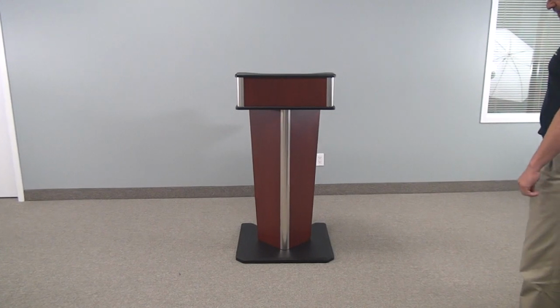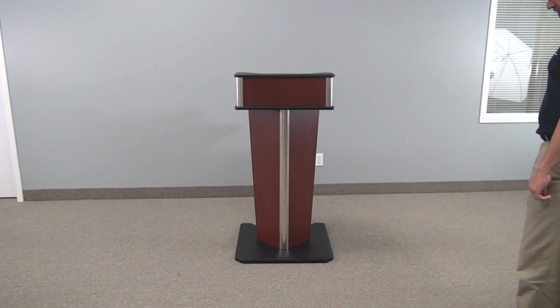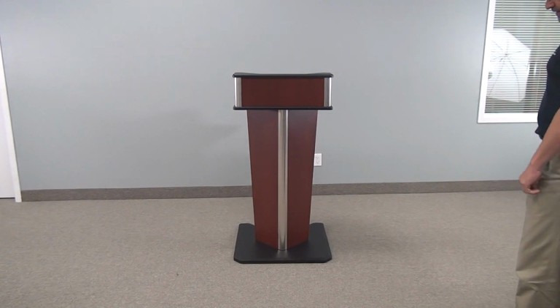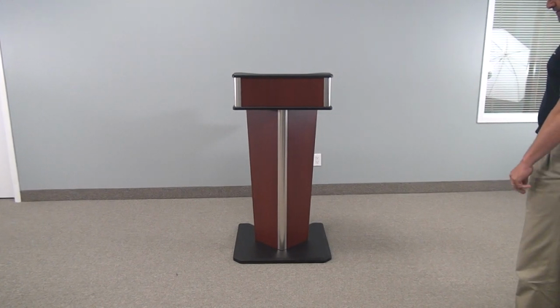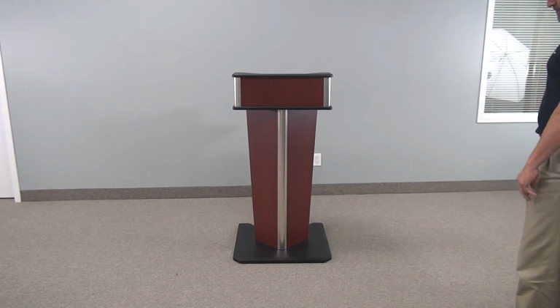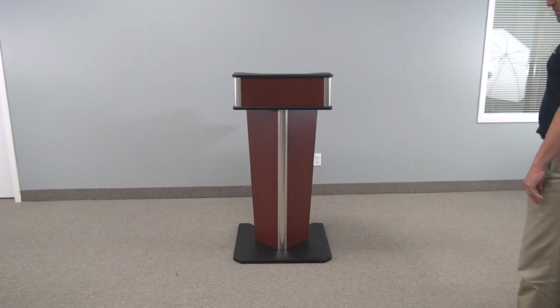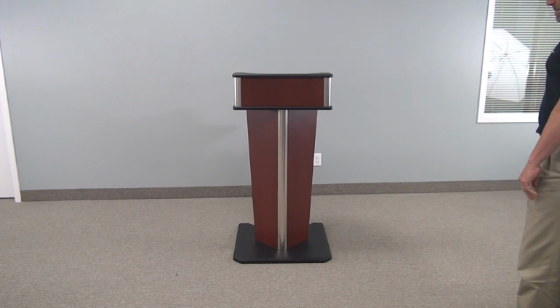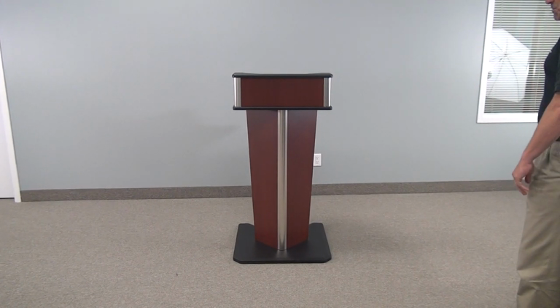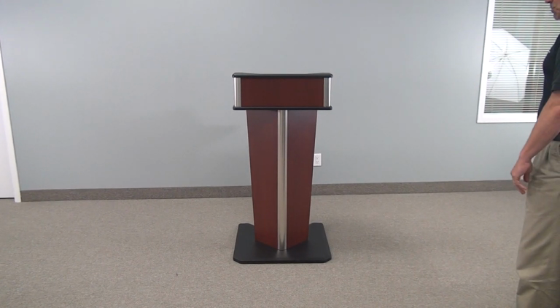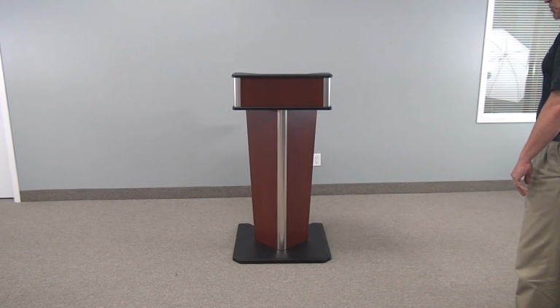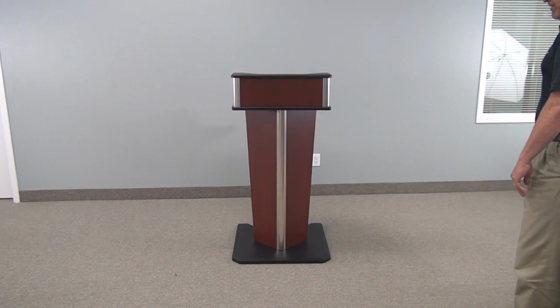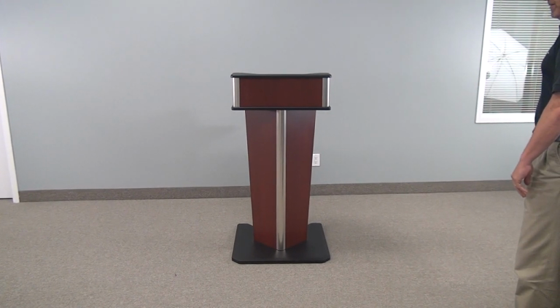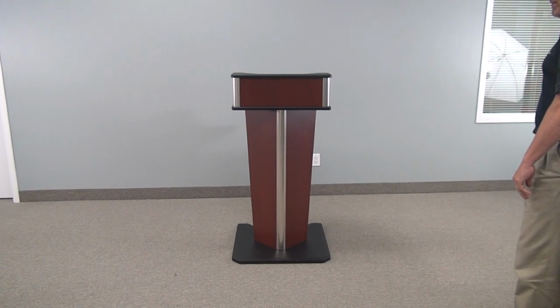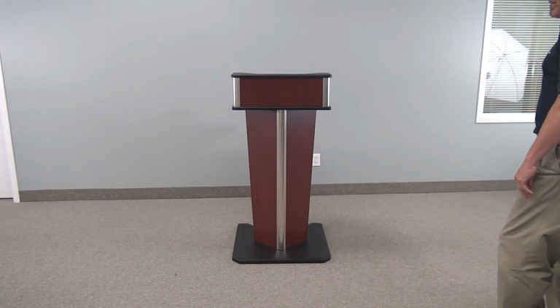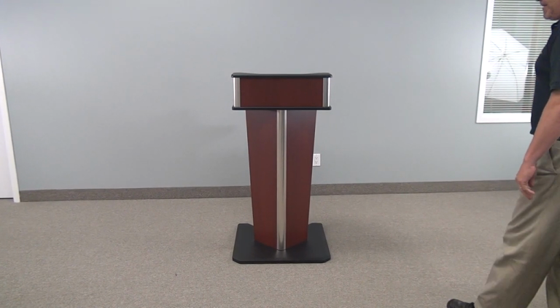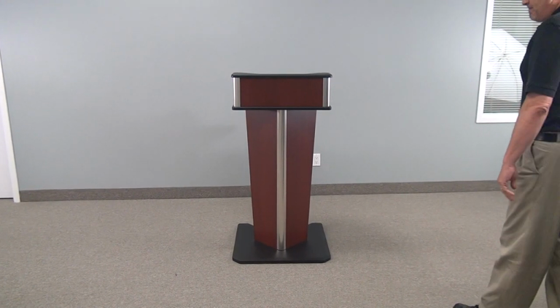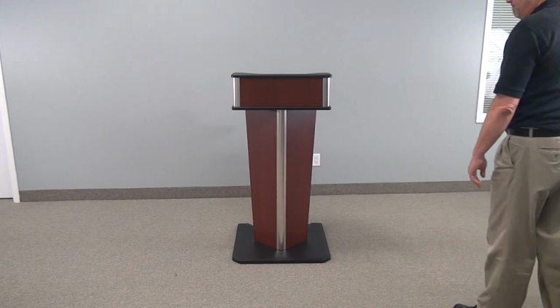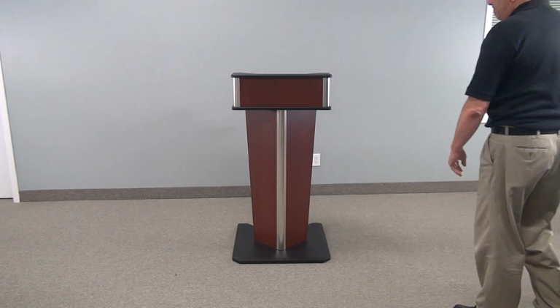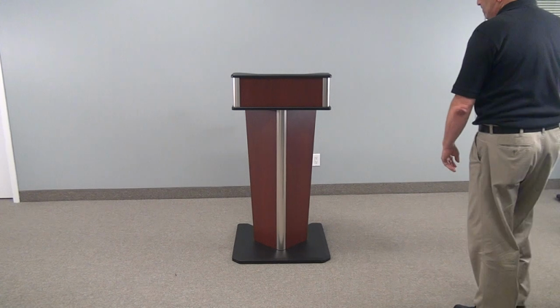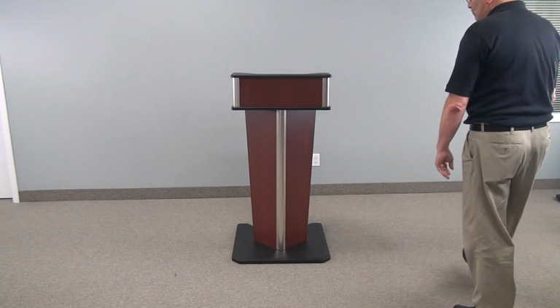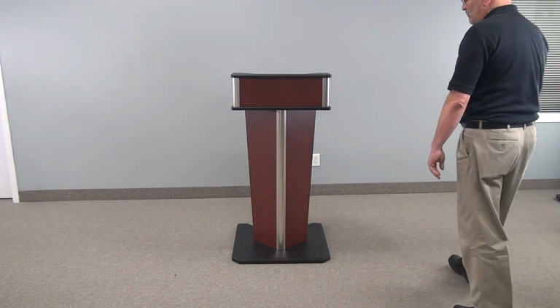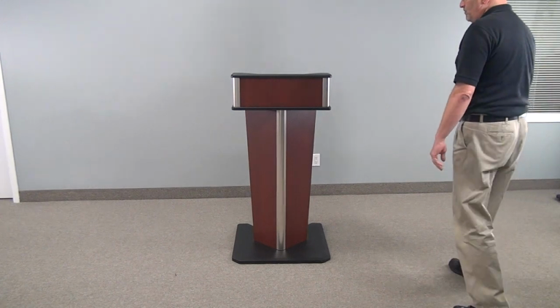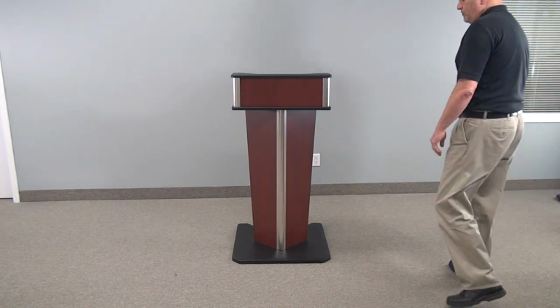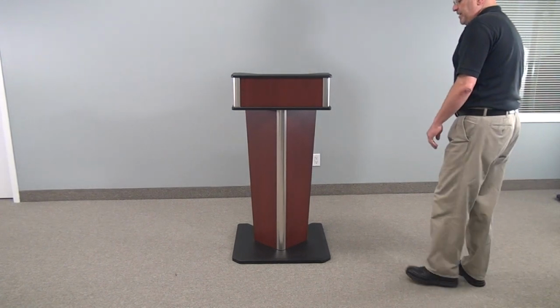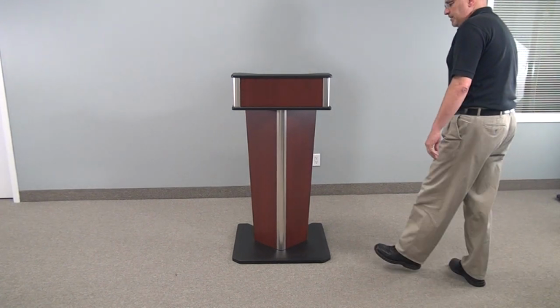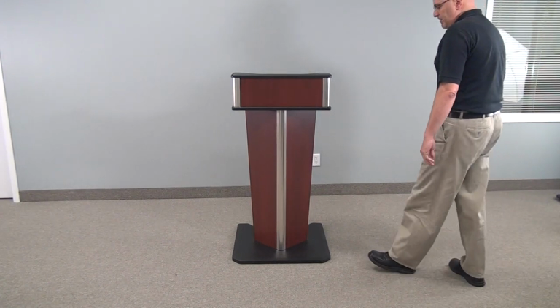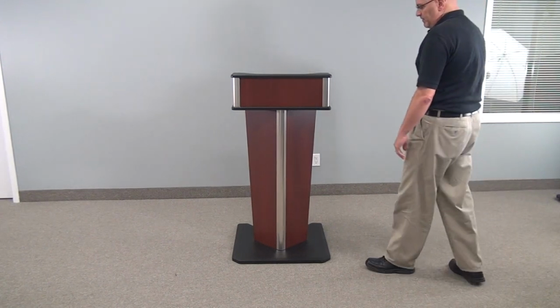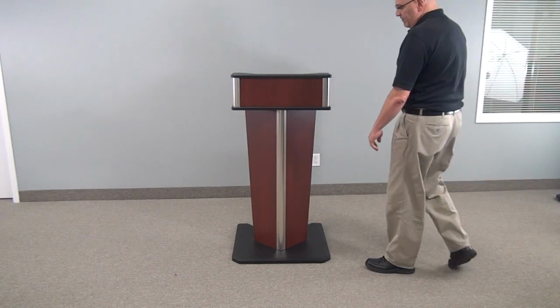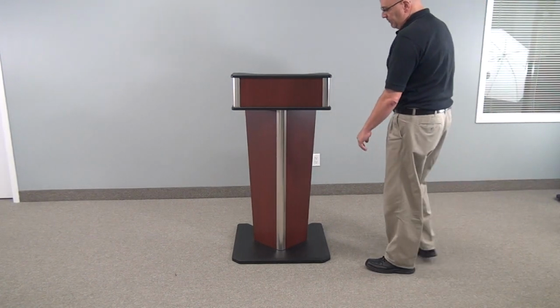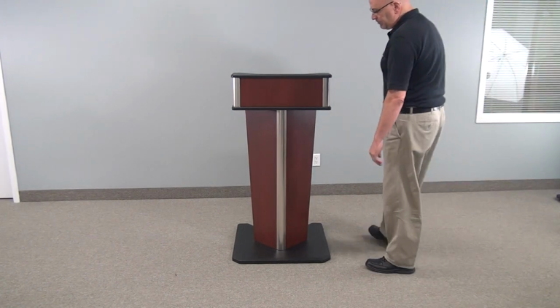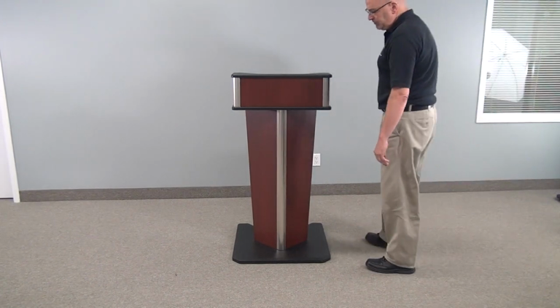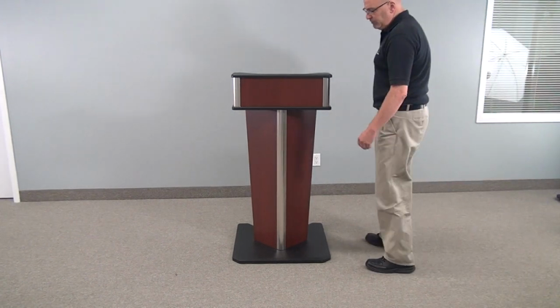Welcome to VFI's LE4001. This unit is a slimline lectern, very economical.